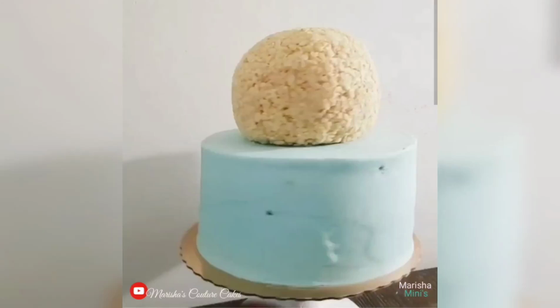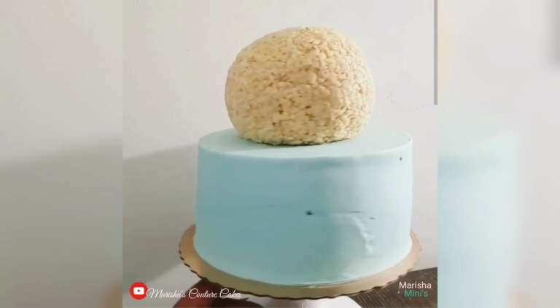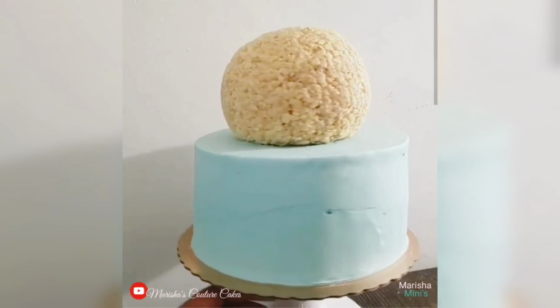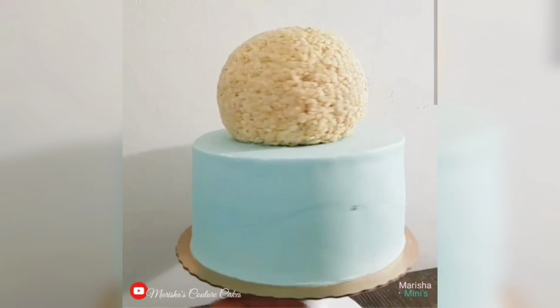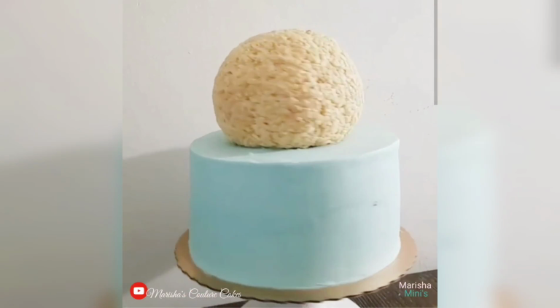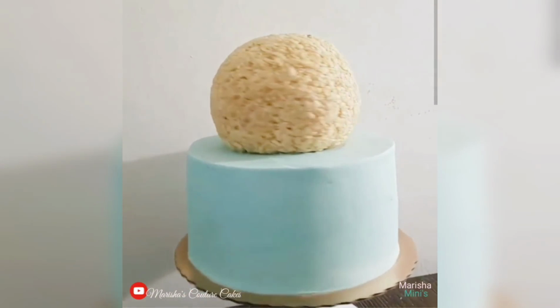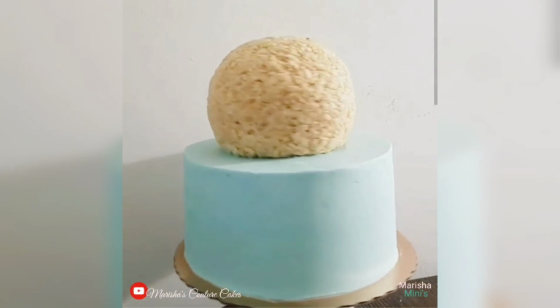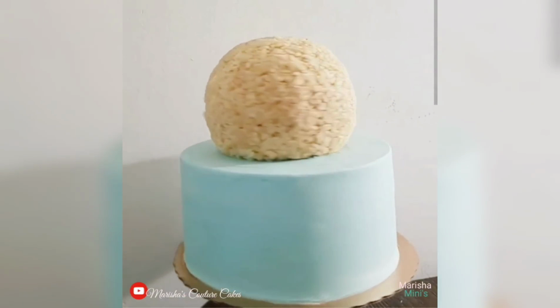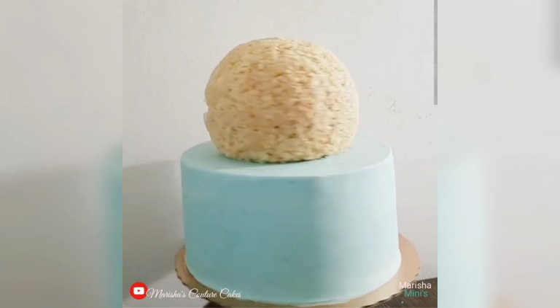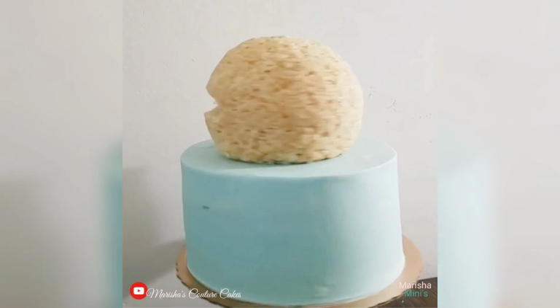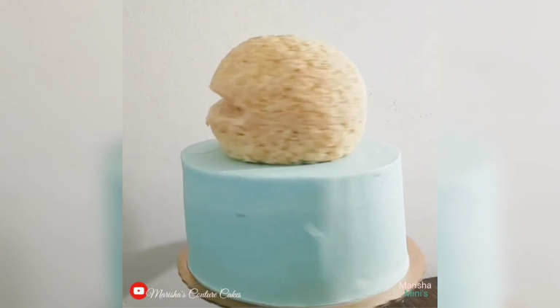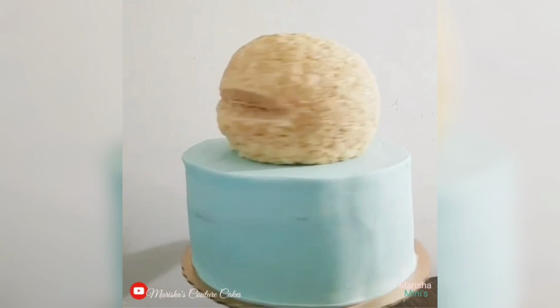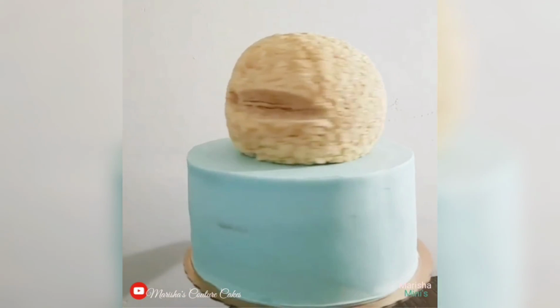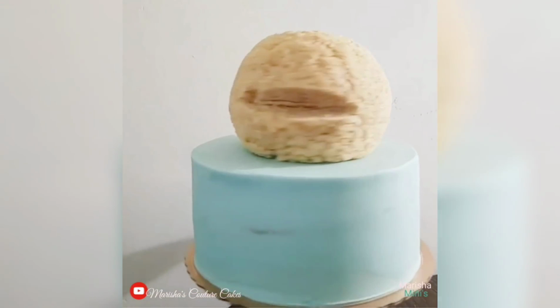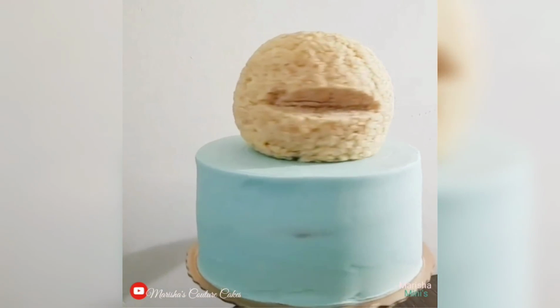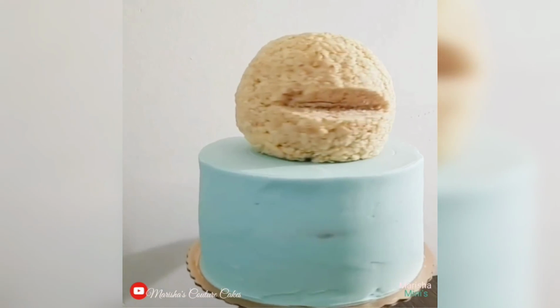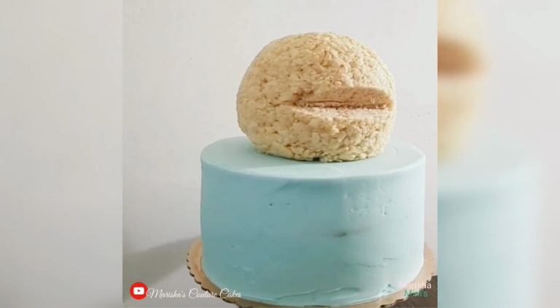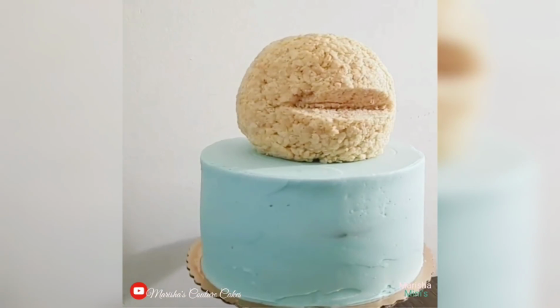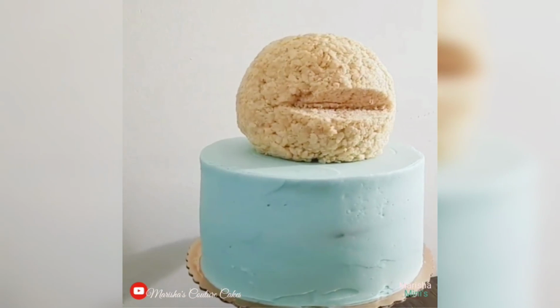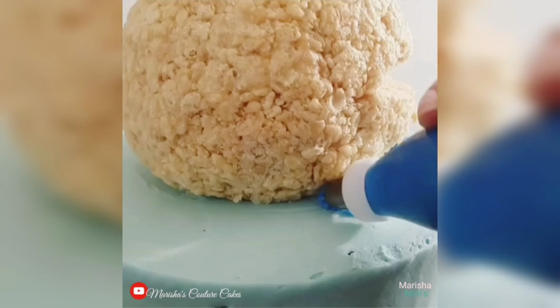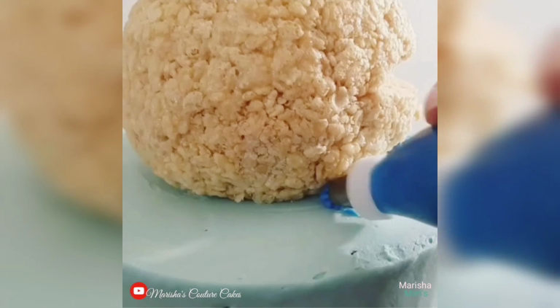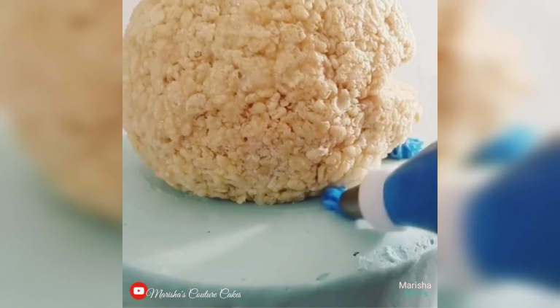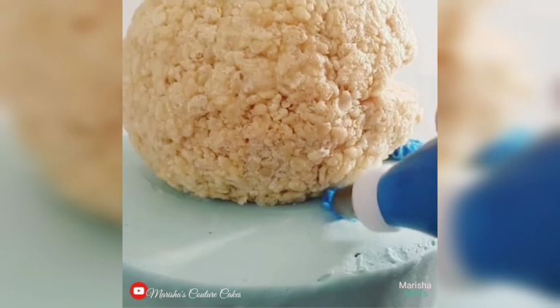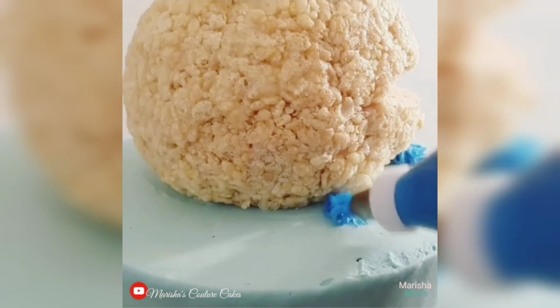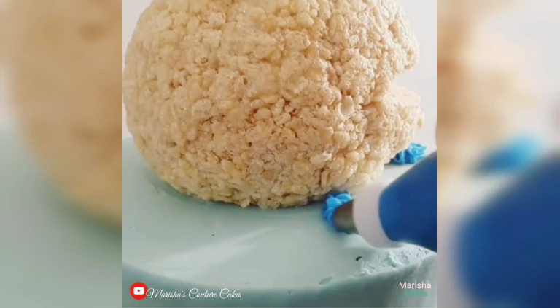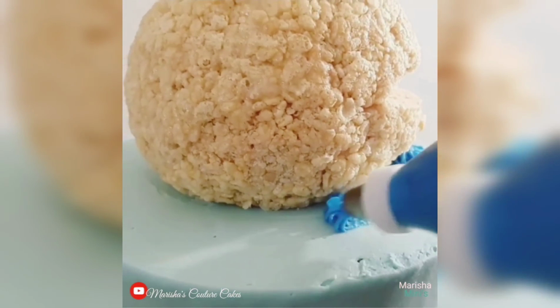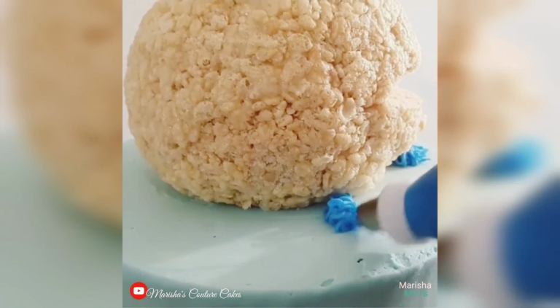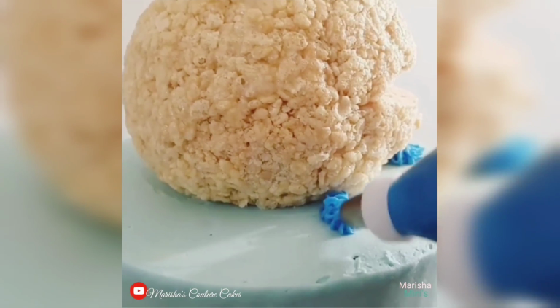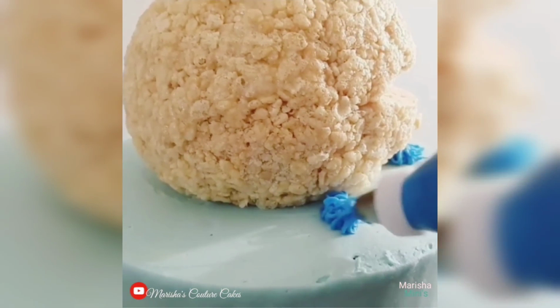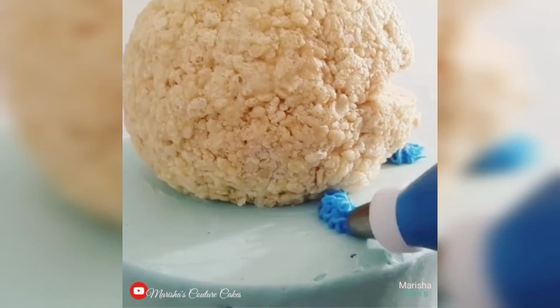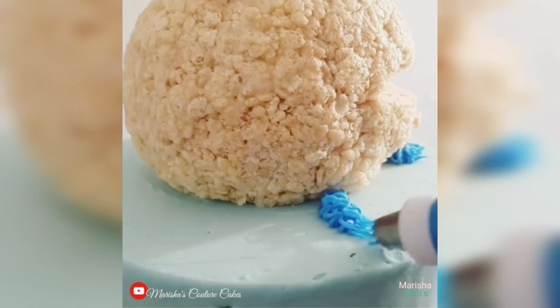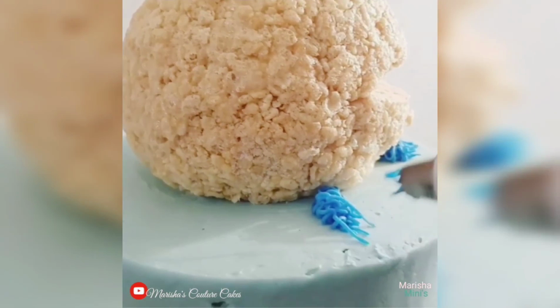Hey Cake Niestas, it's Marisha and it's time for another Marisha Mini on how I made this adorable Cookie Monster cake.